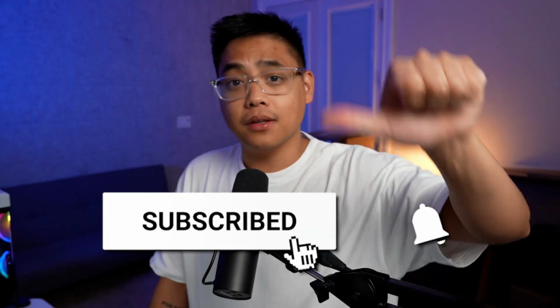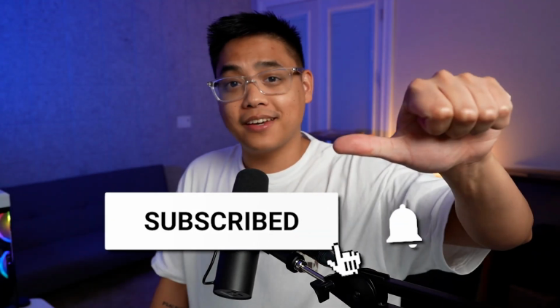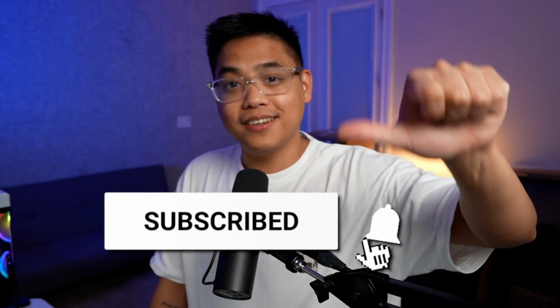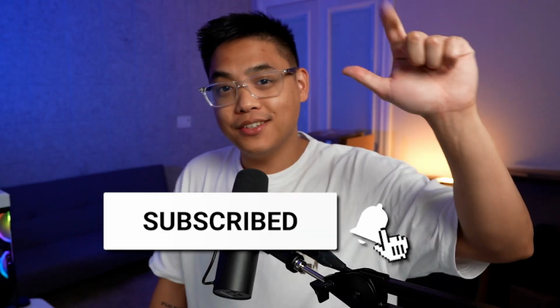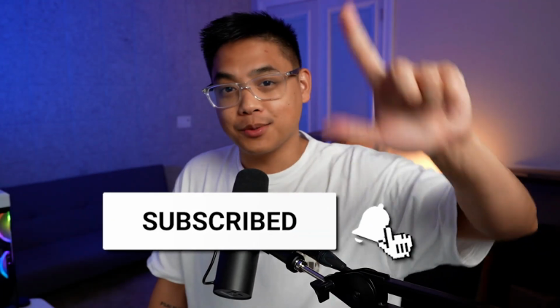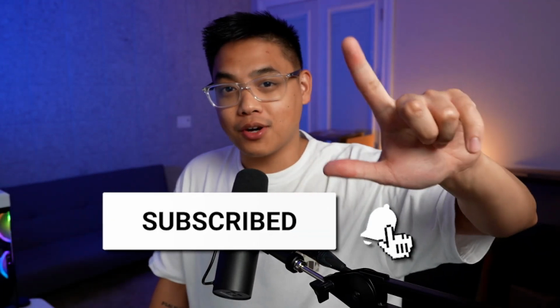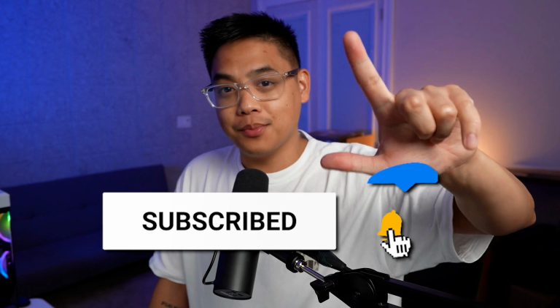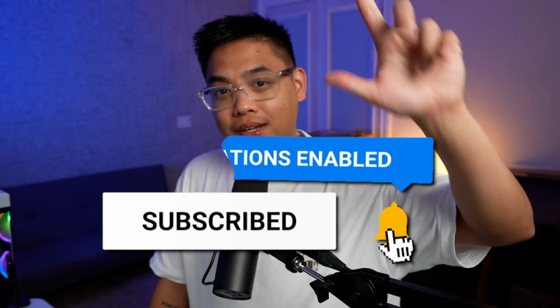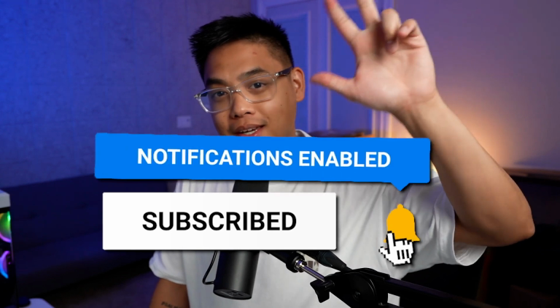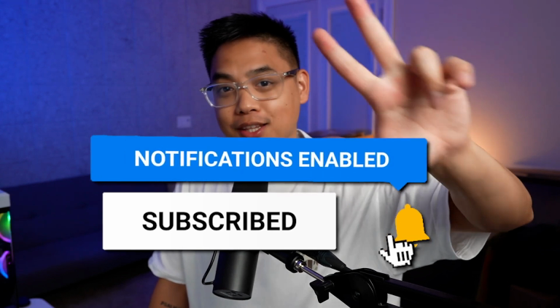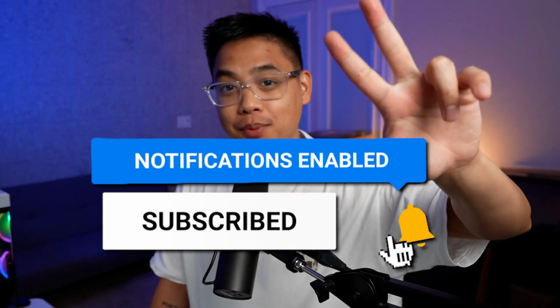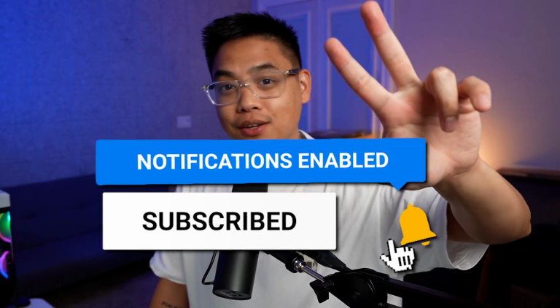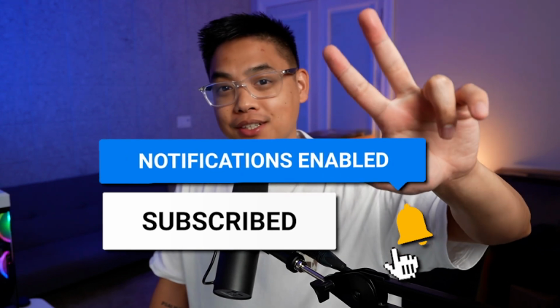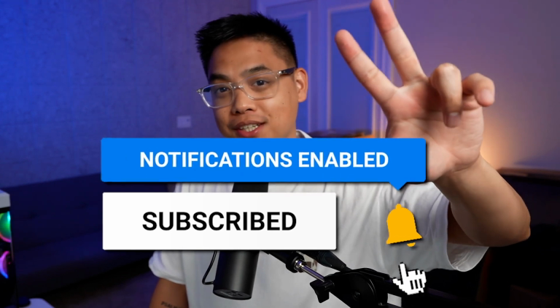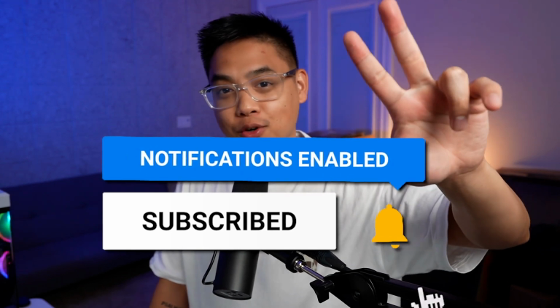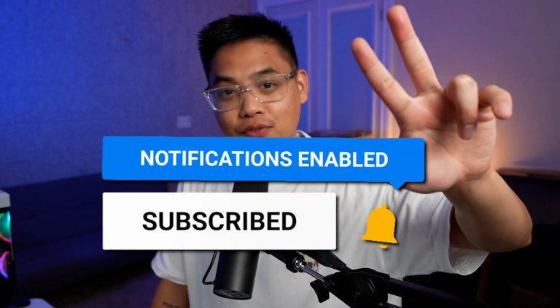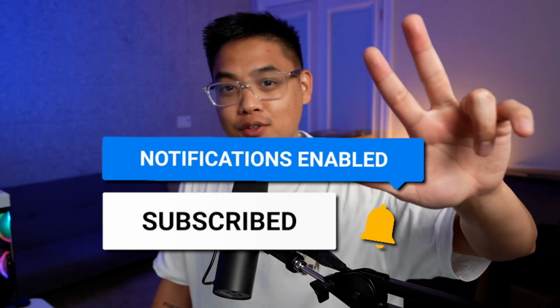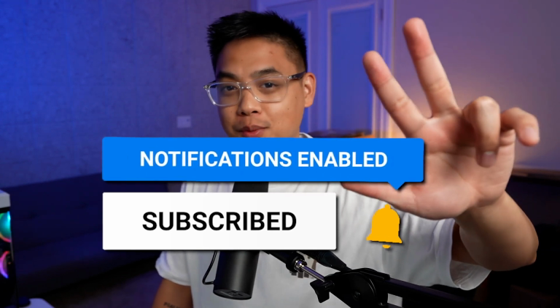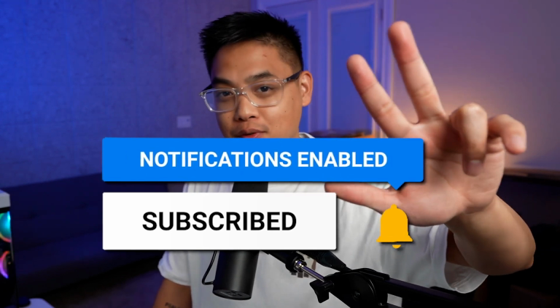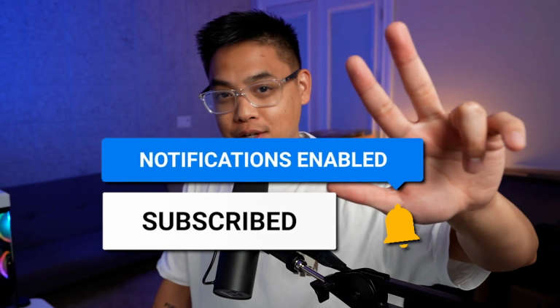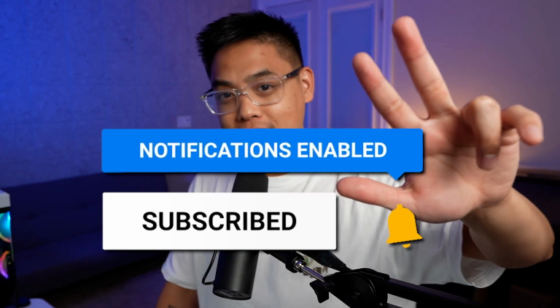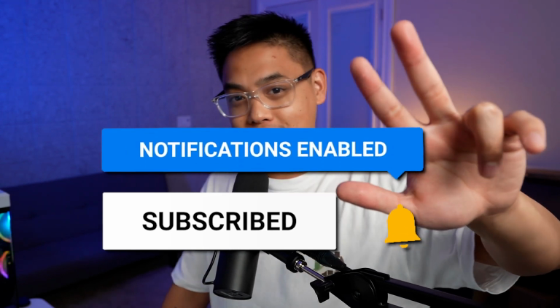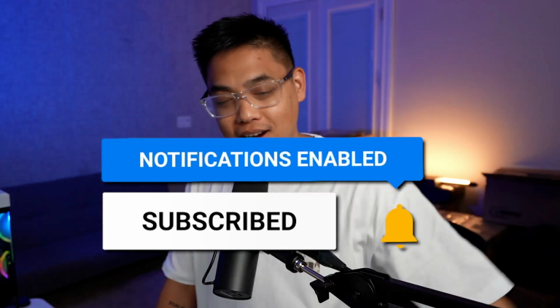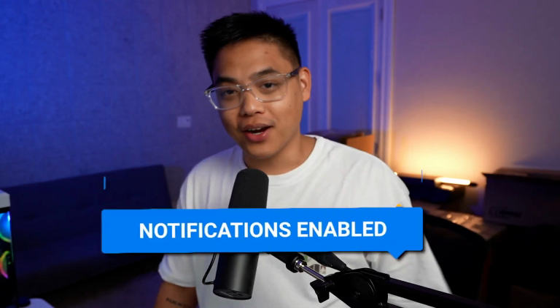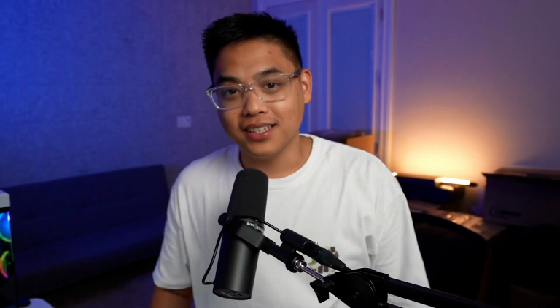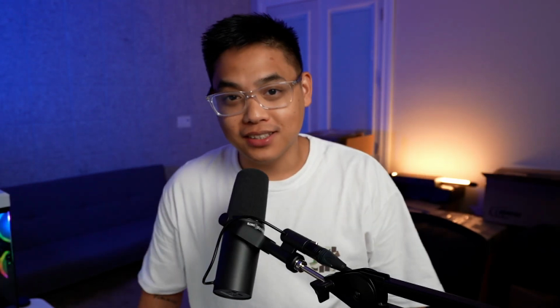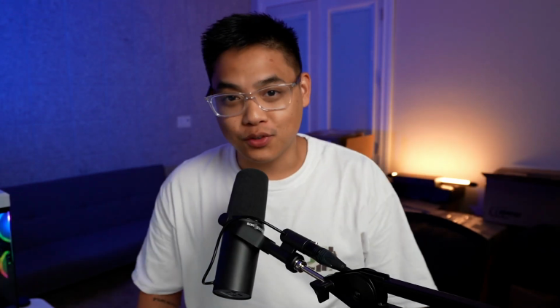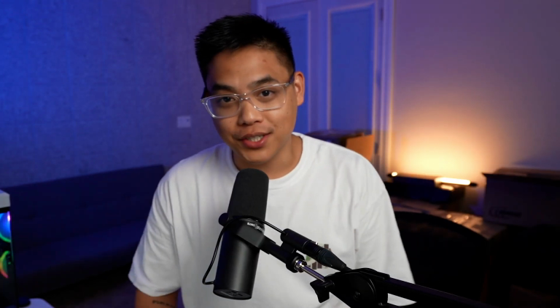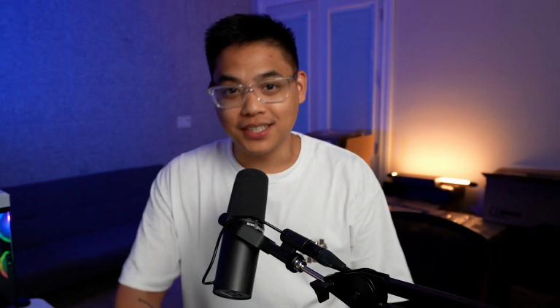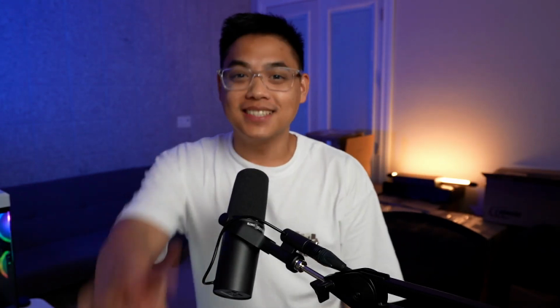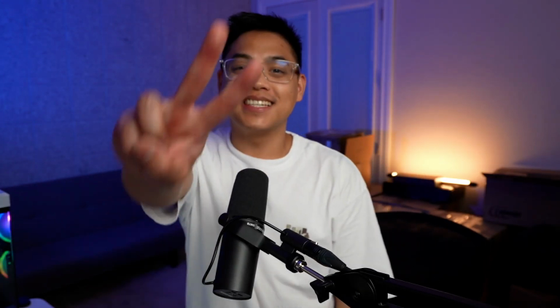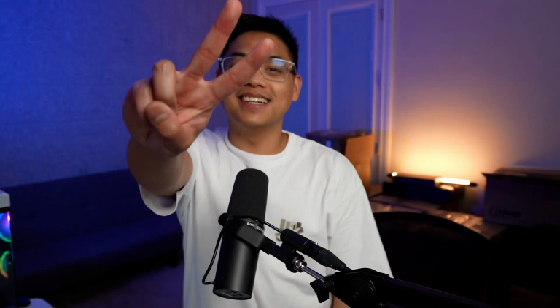Like, subscribe, and hit the bell to get notified for similar videos like this. Thanks for watching, see ya.